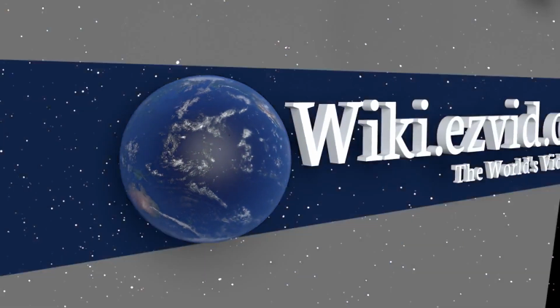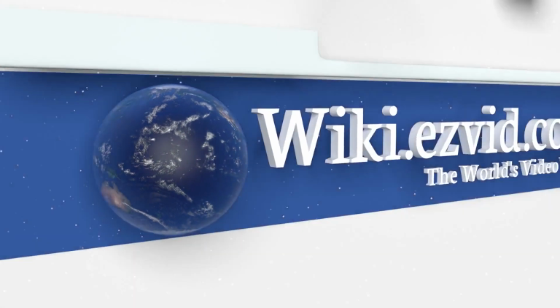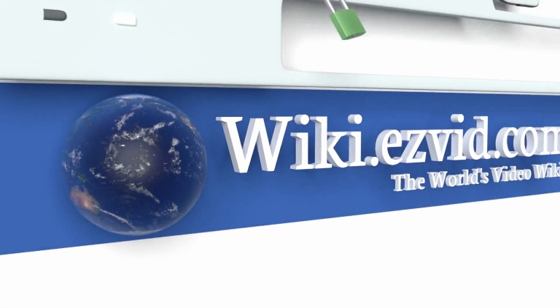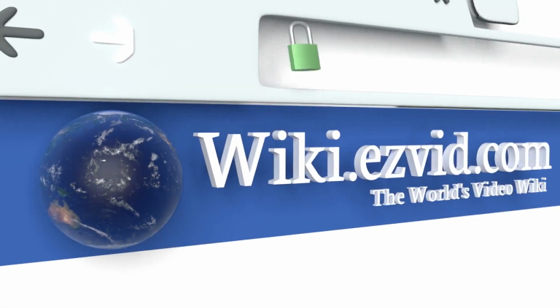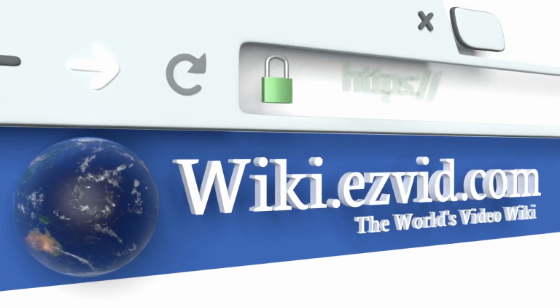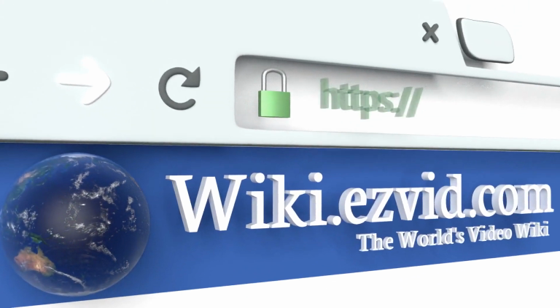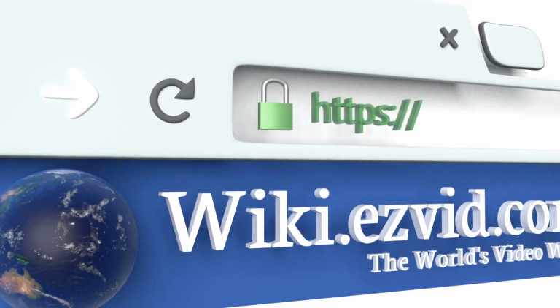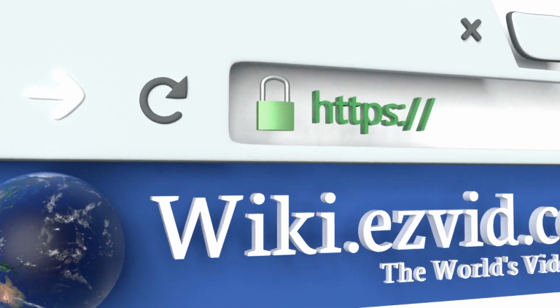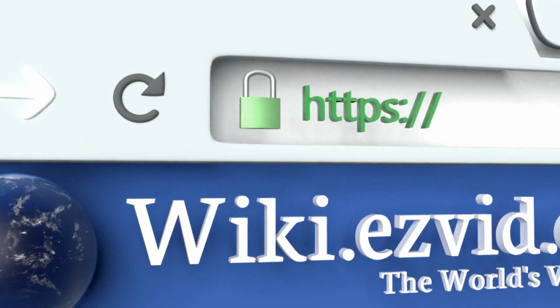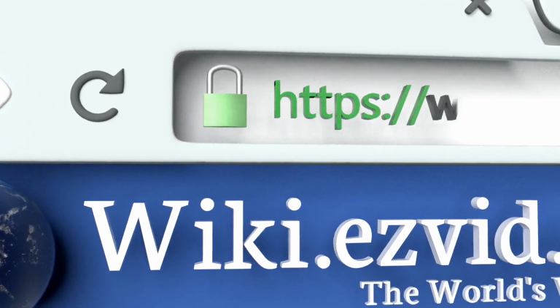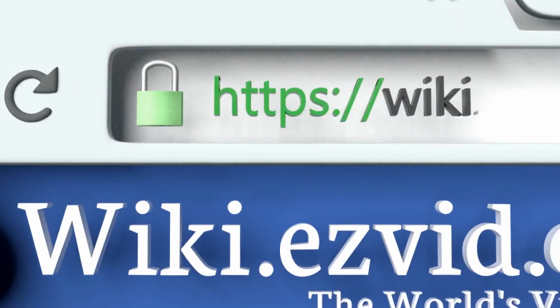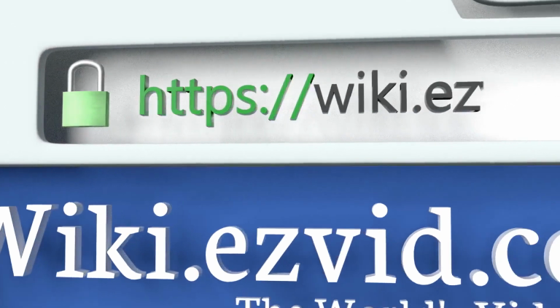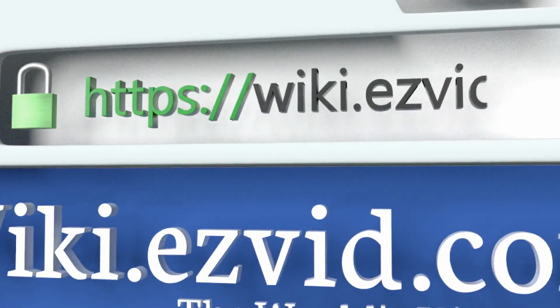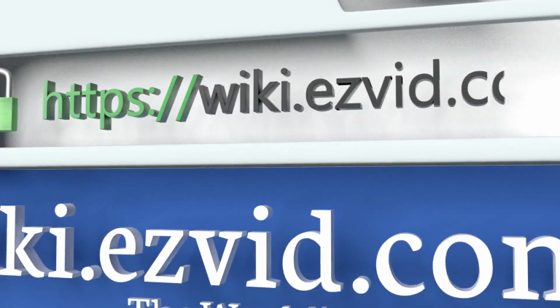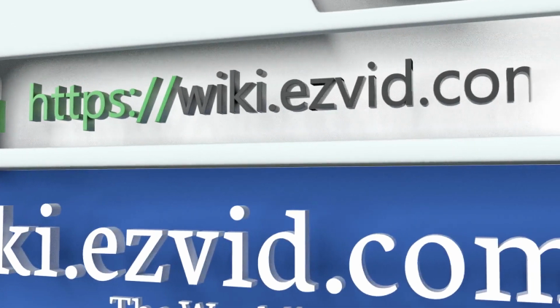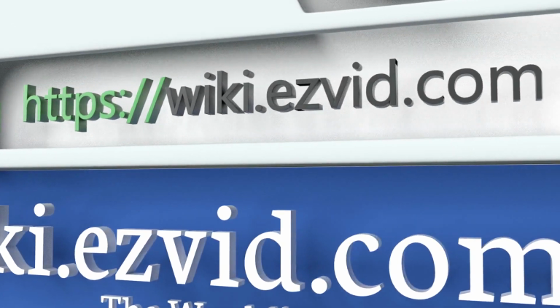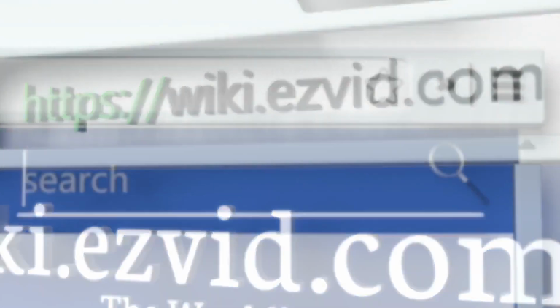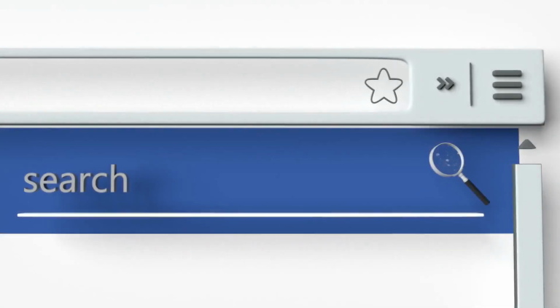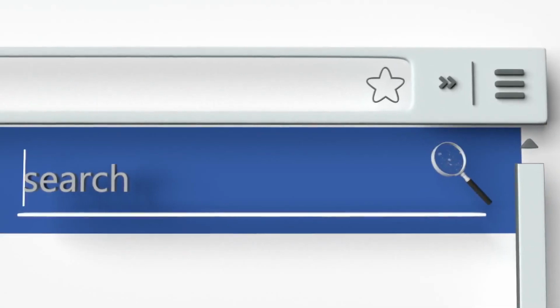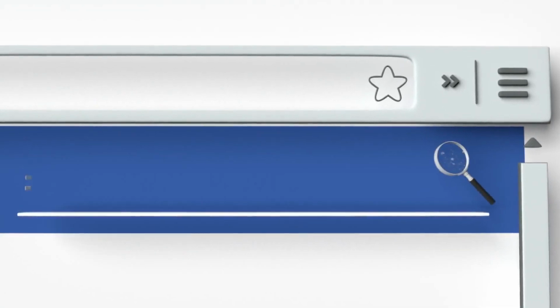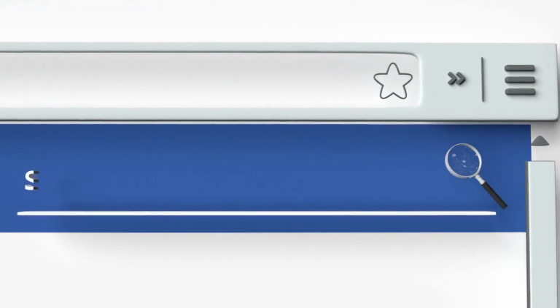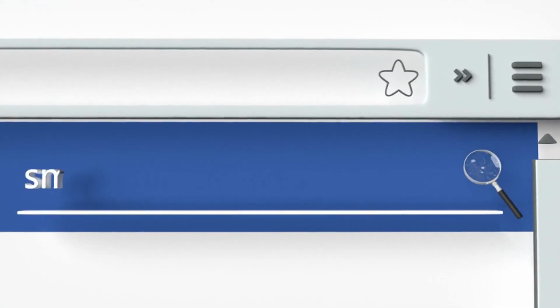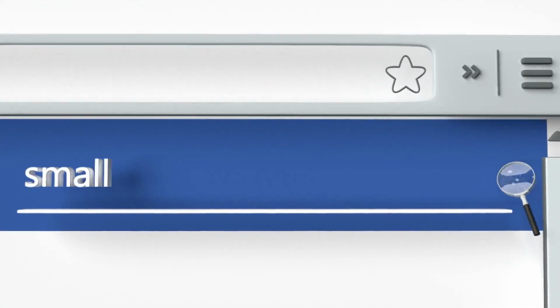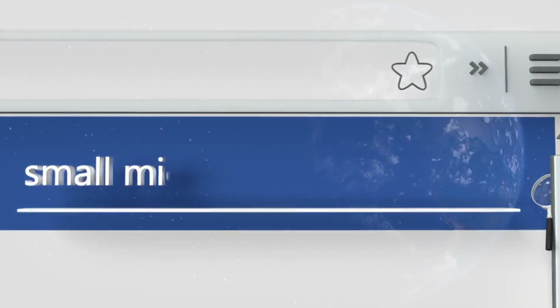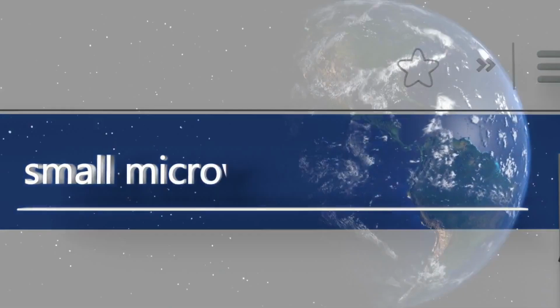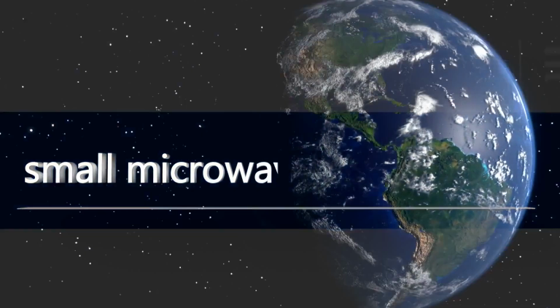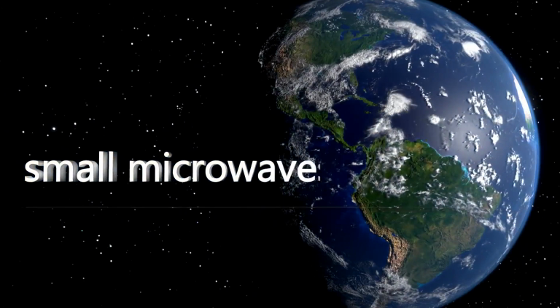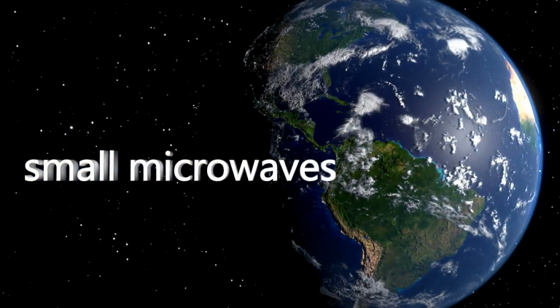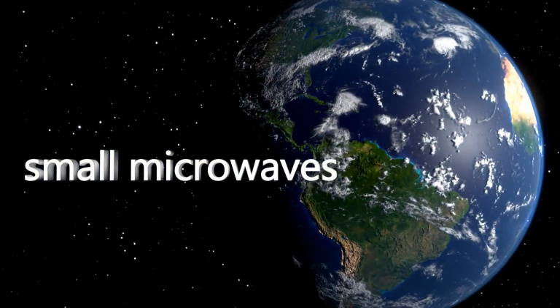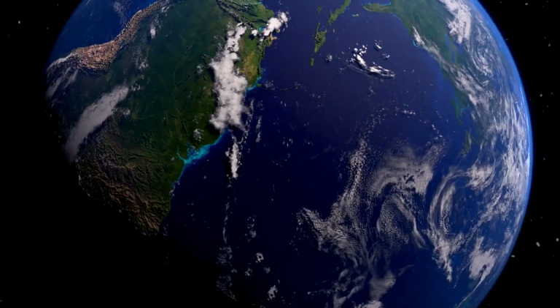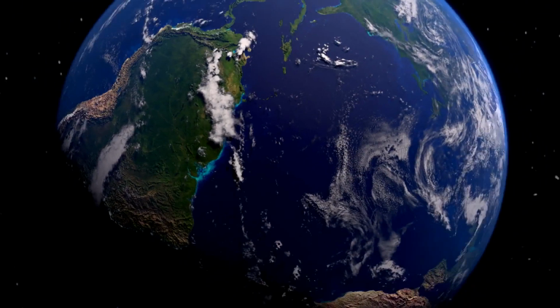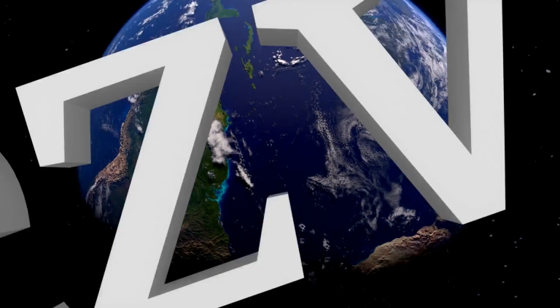To see all of our choices, go to wiki.easyvid.com and search for small microwaves, or click beneath this video.